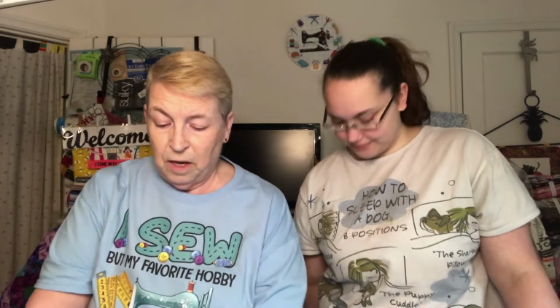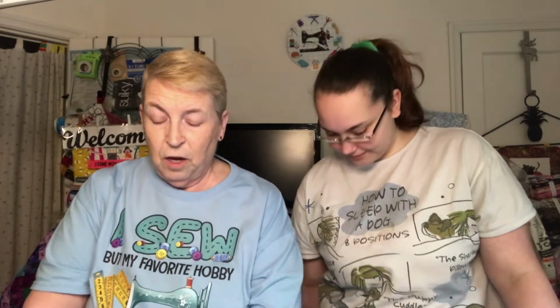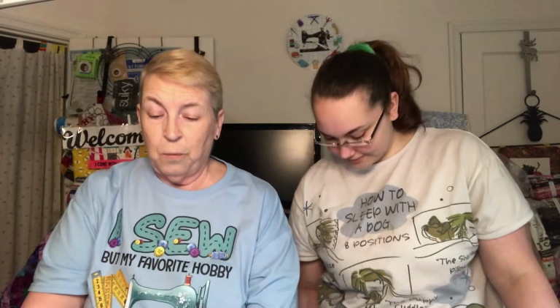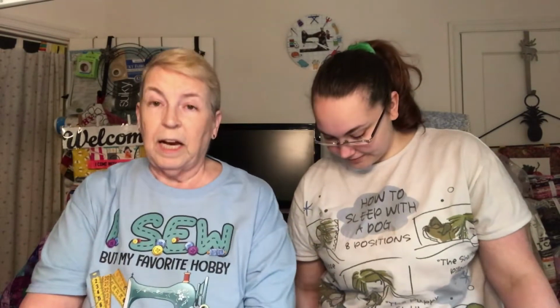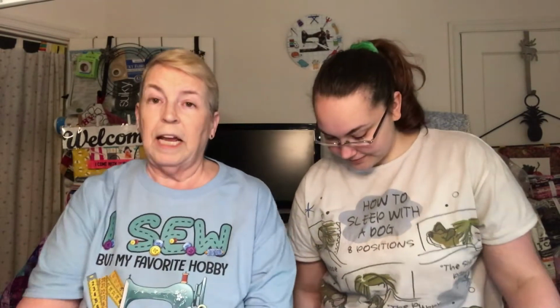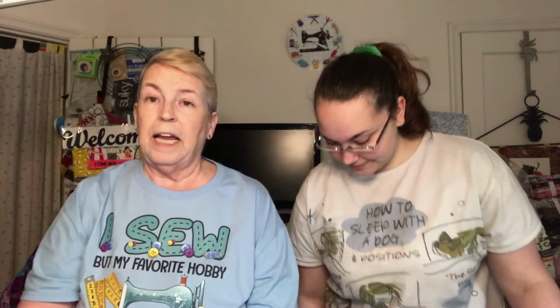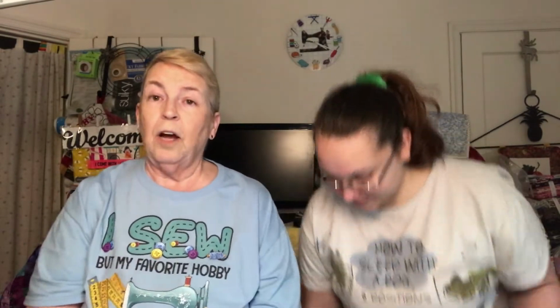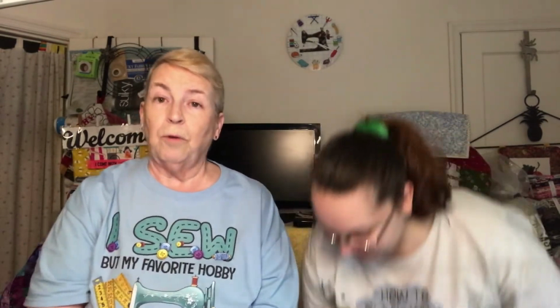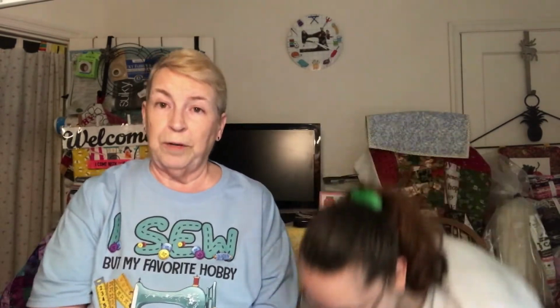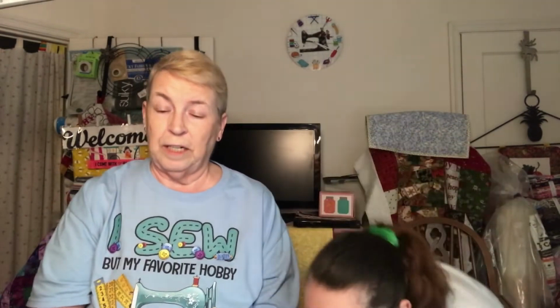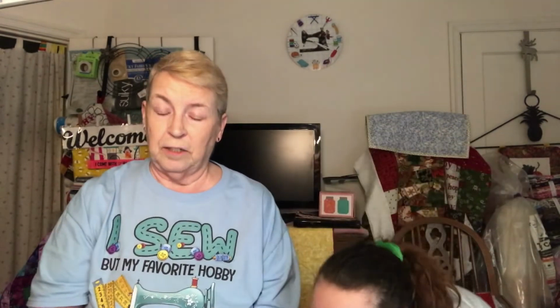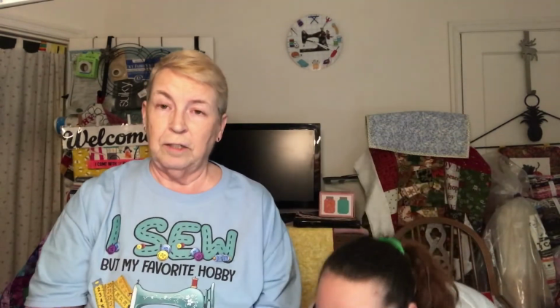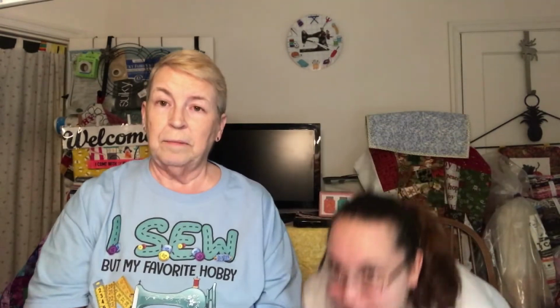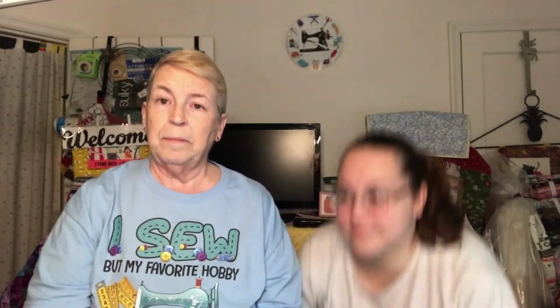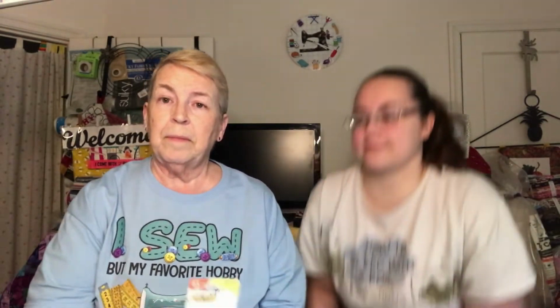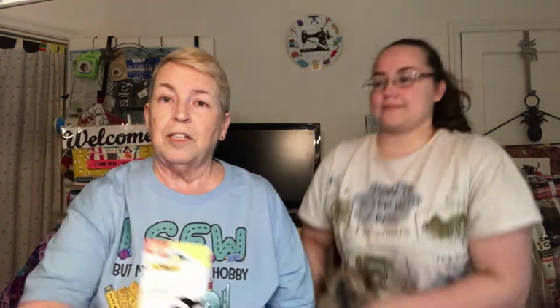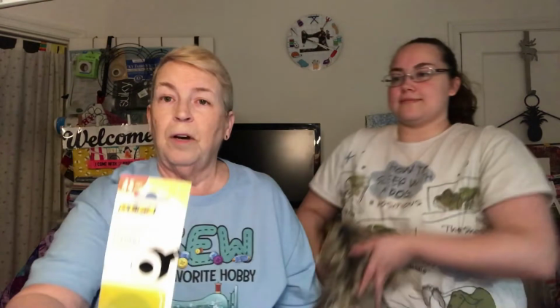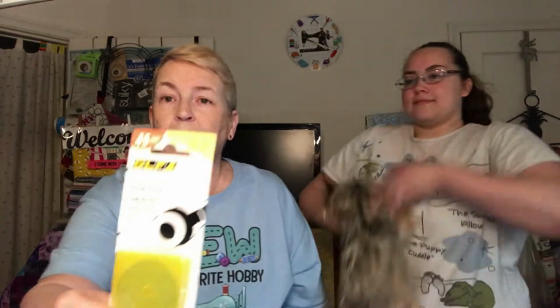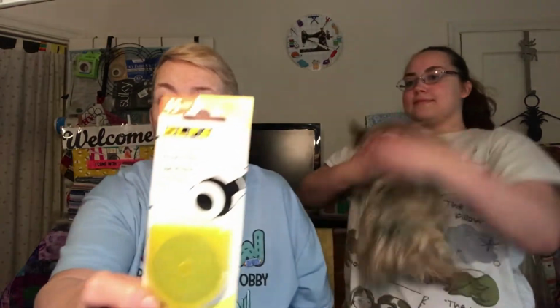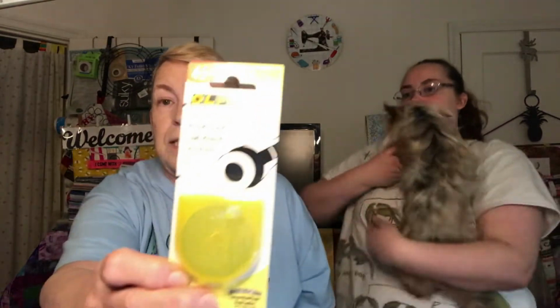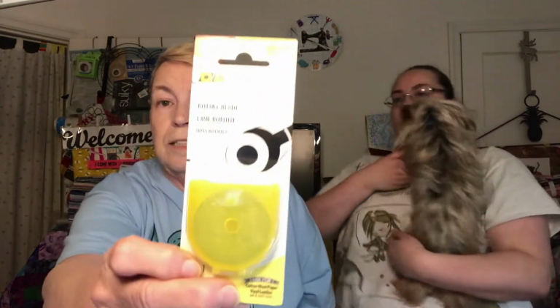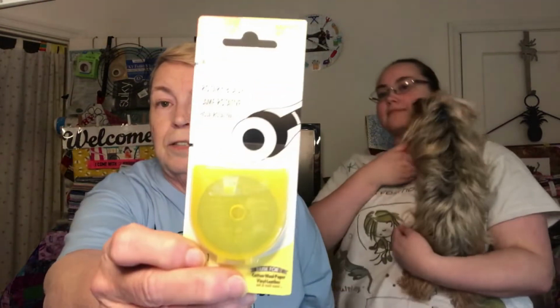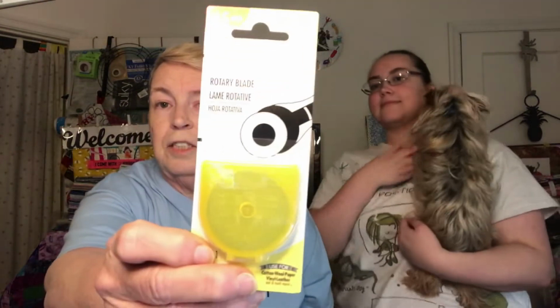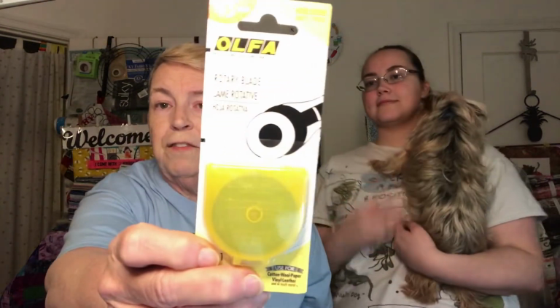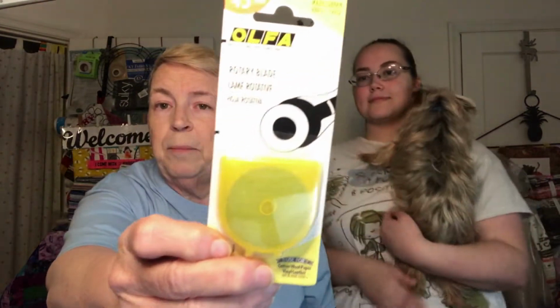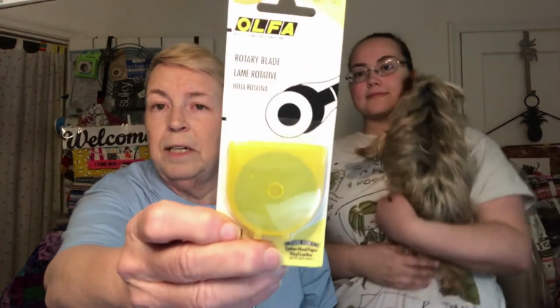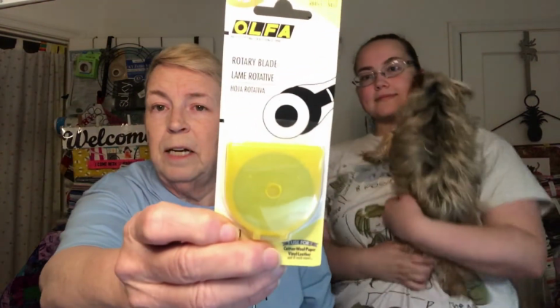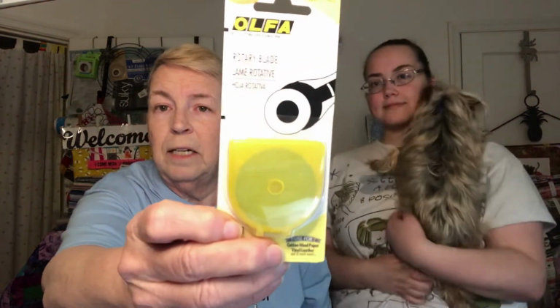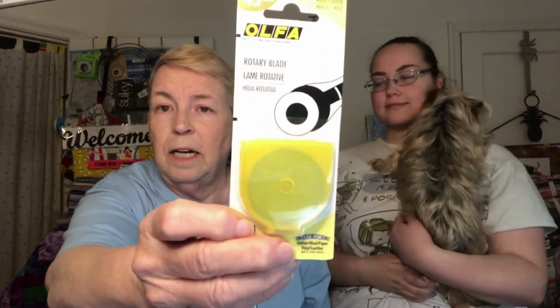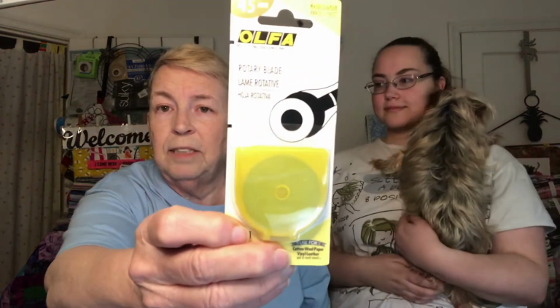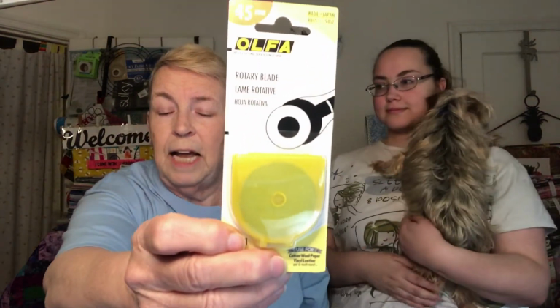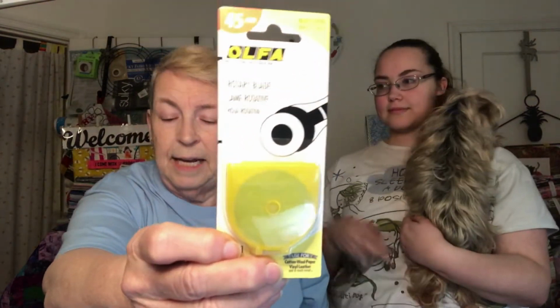We got a rotary cutter. Did you know how important it is to cut your fabric without snags?